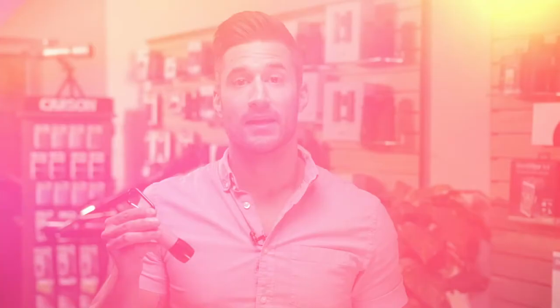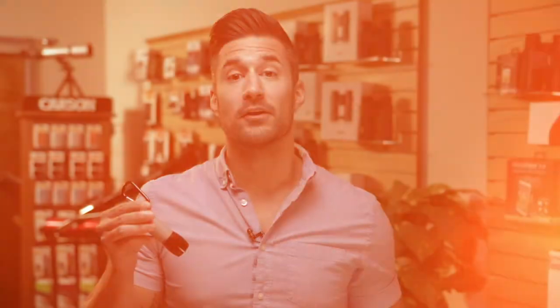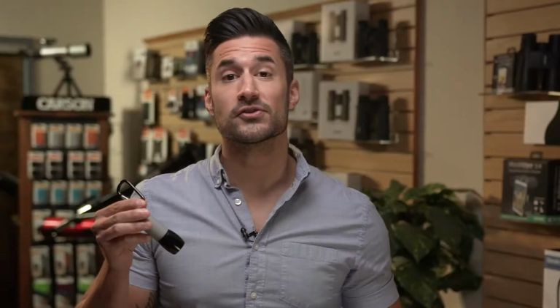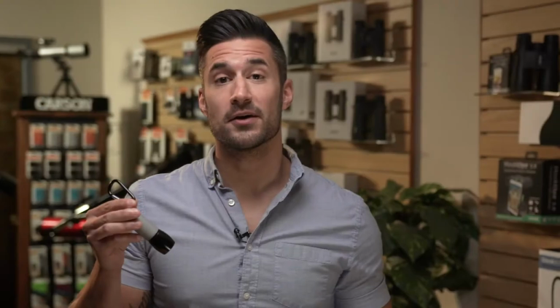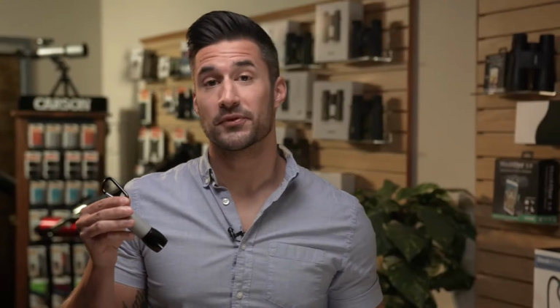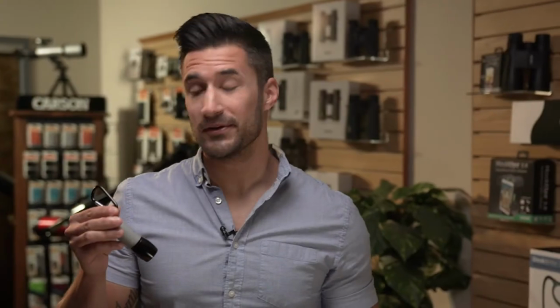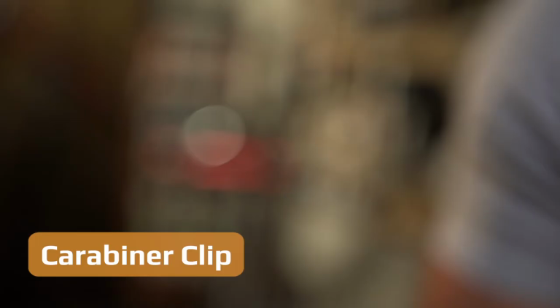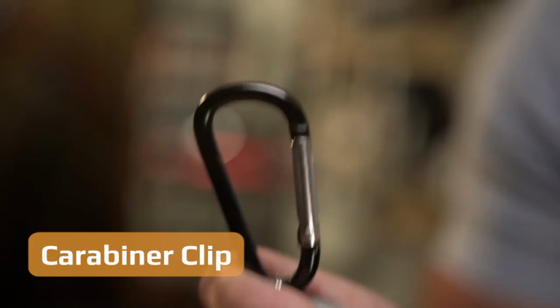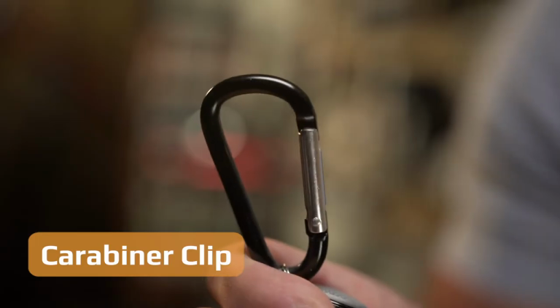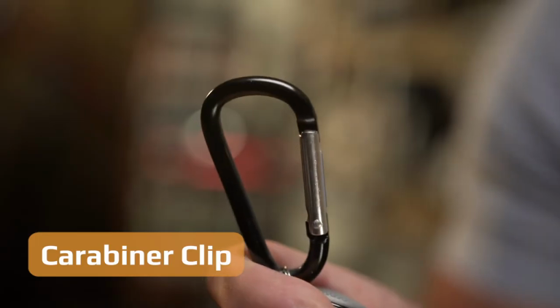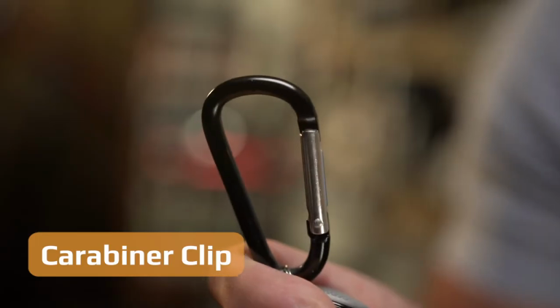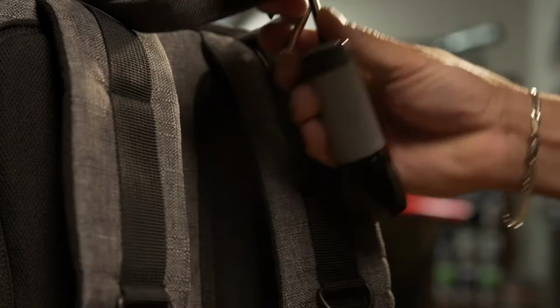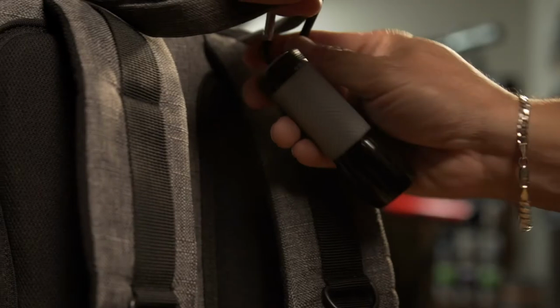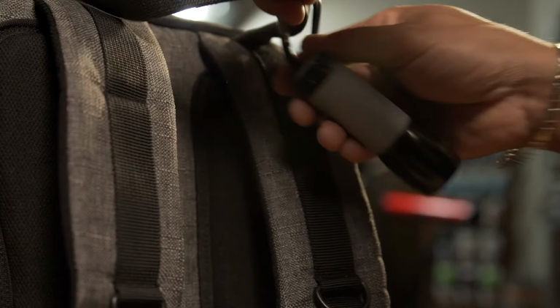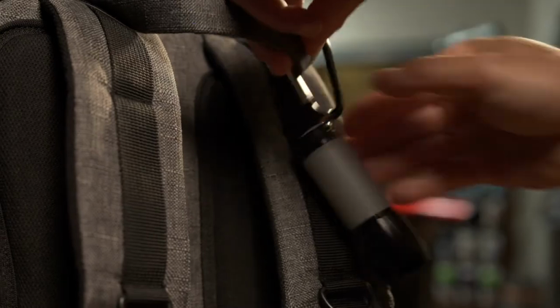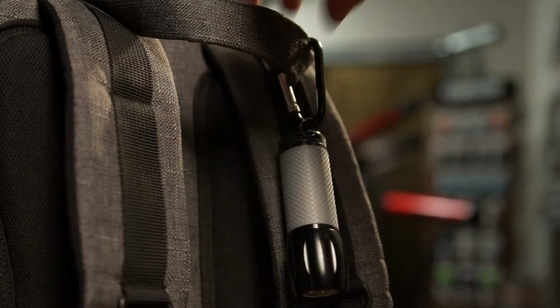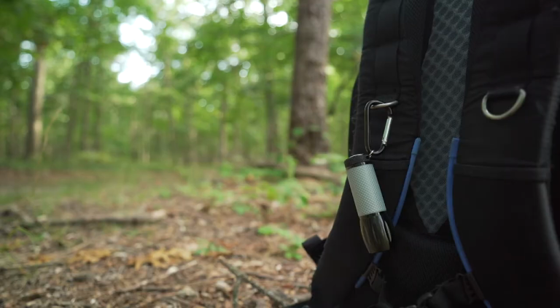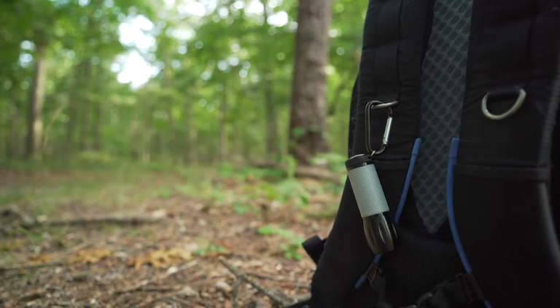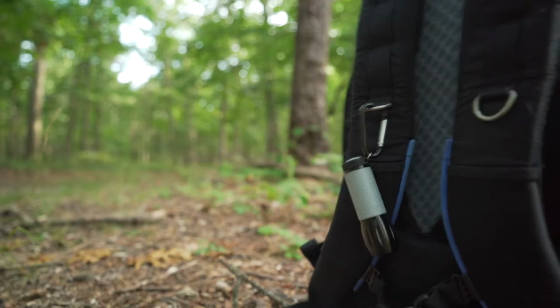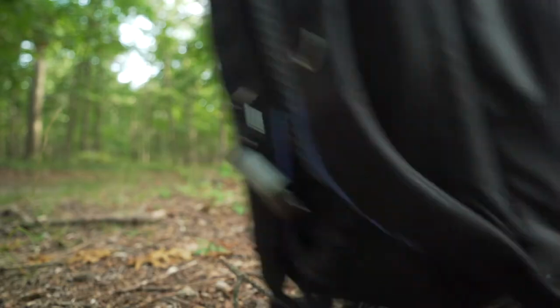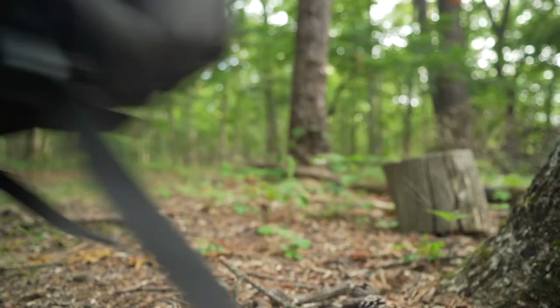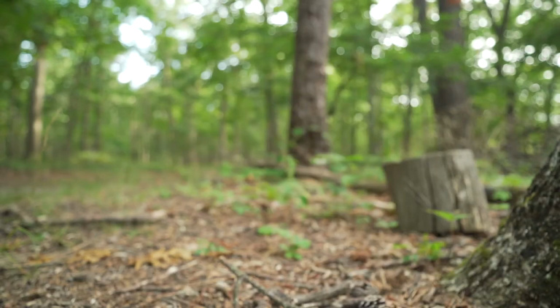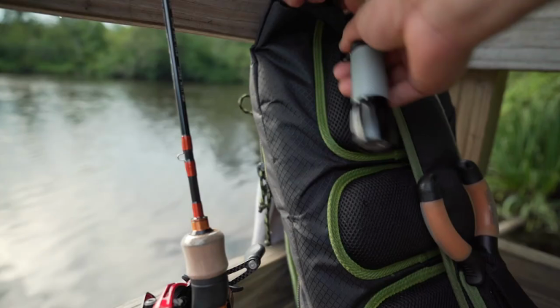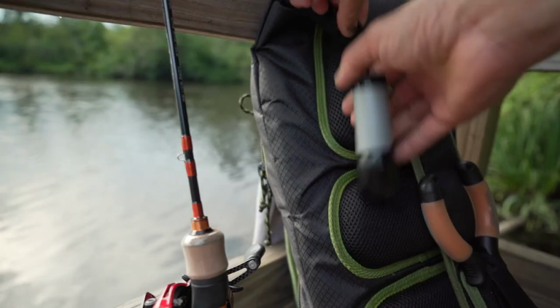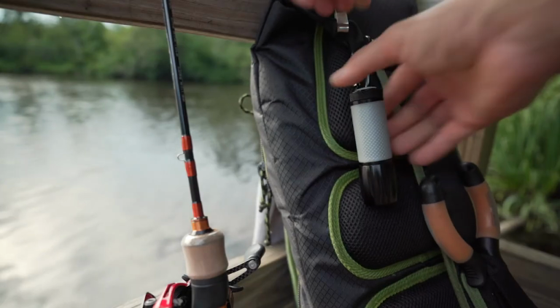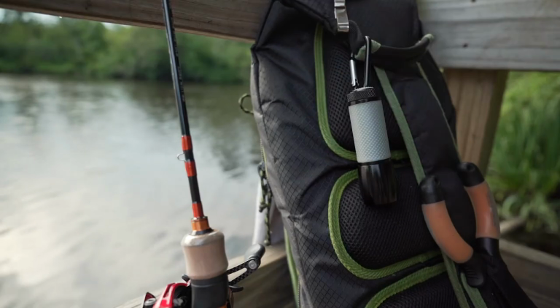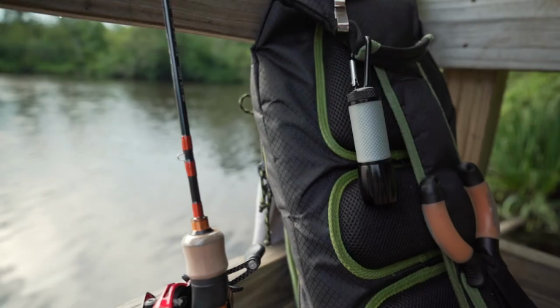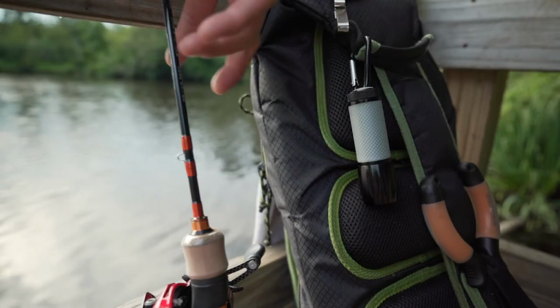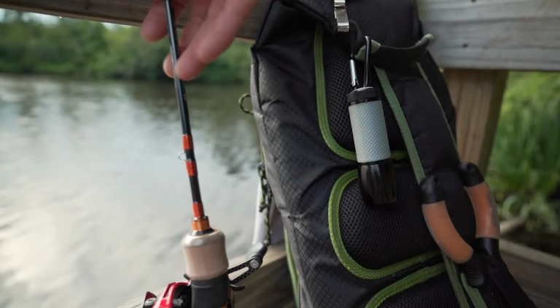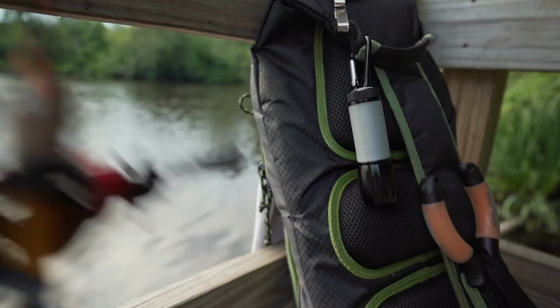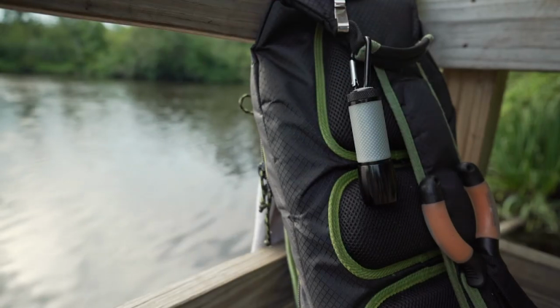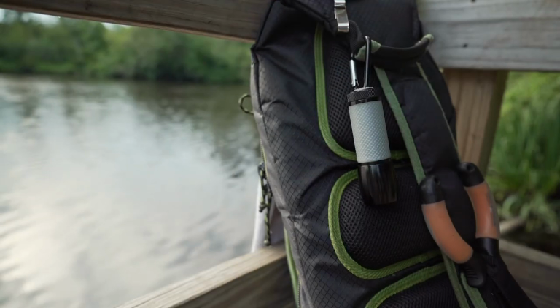It also comes with a built-in carabiner clip. This makes it perfect for hunting, fishing, or hiking trips. Talk about easy access.